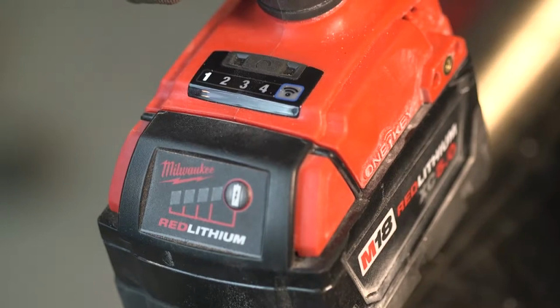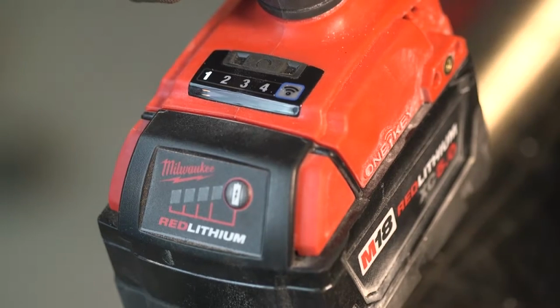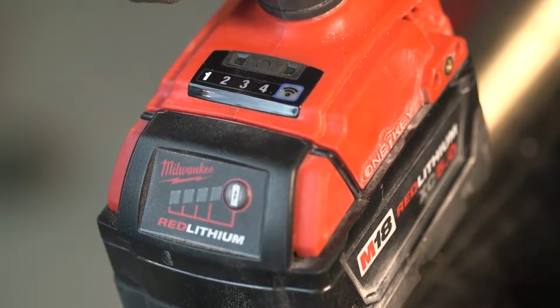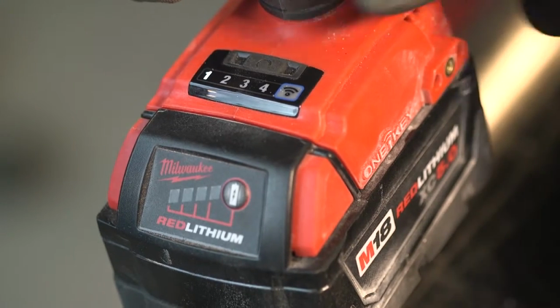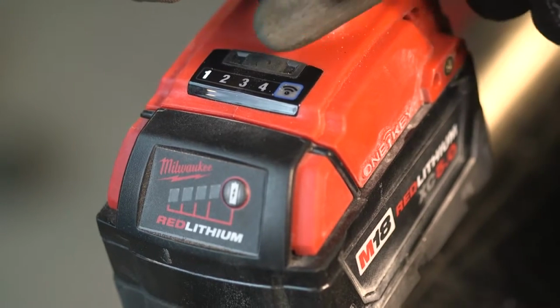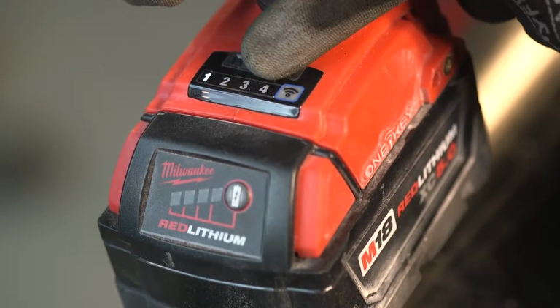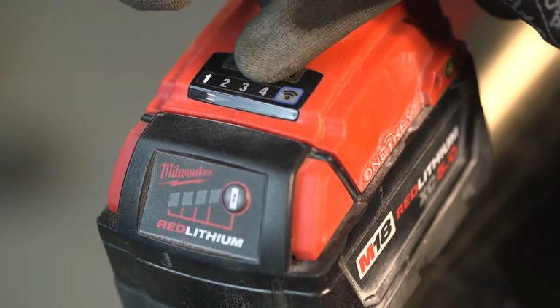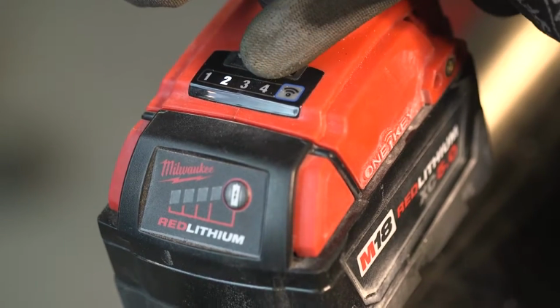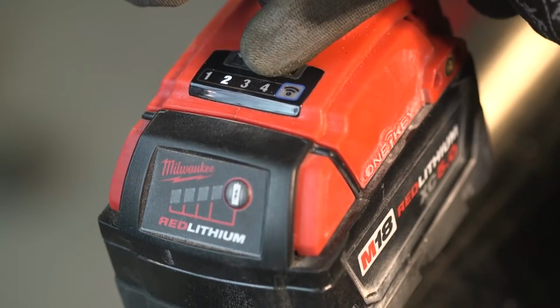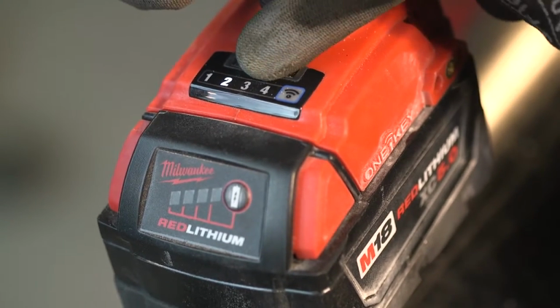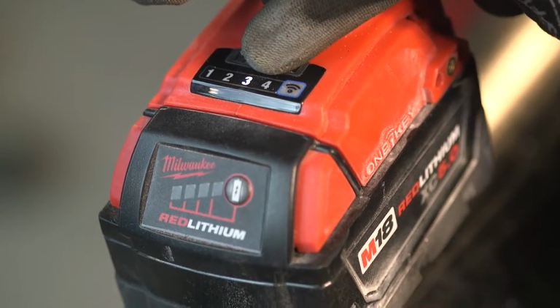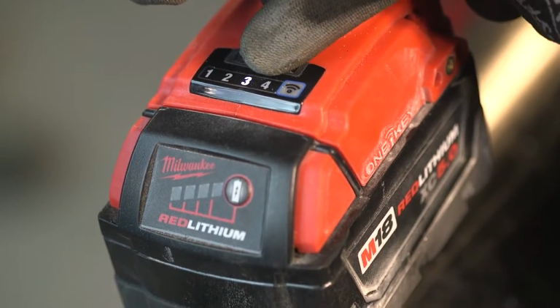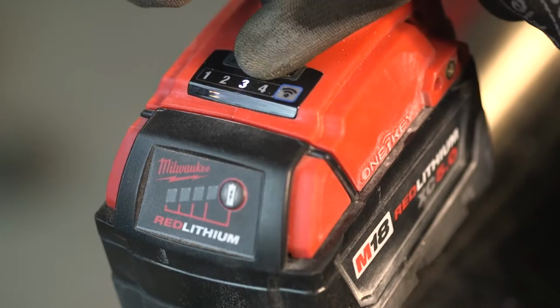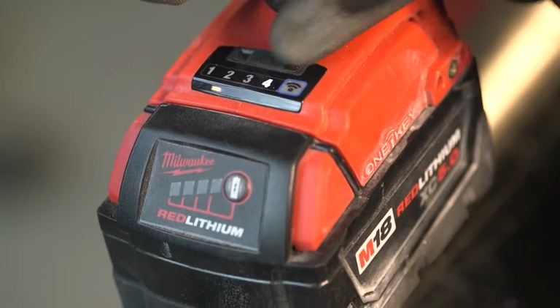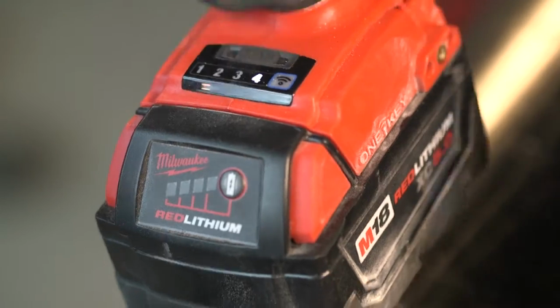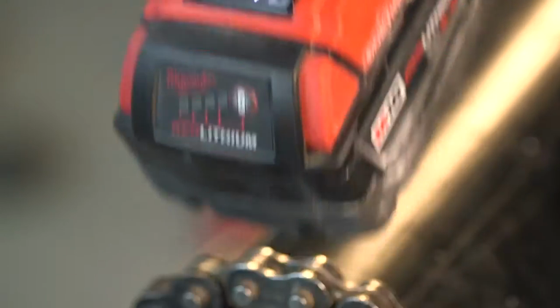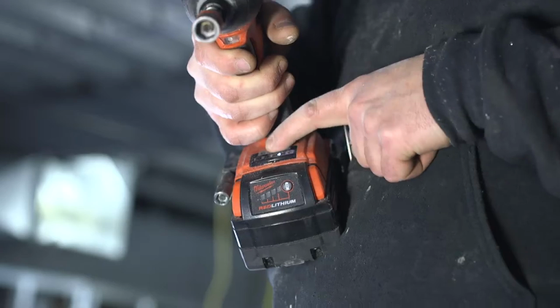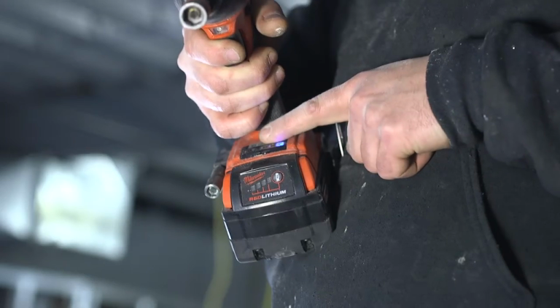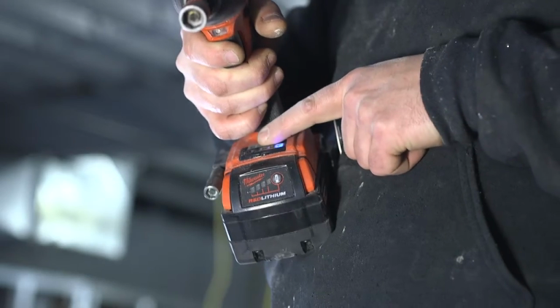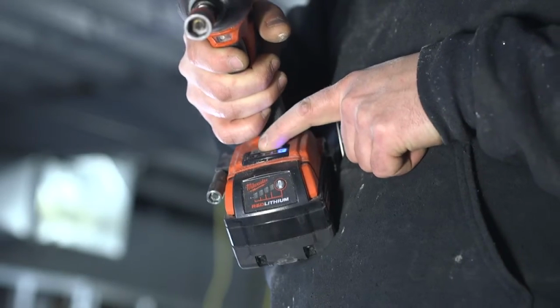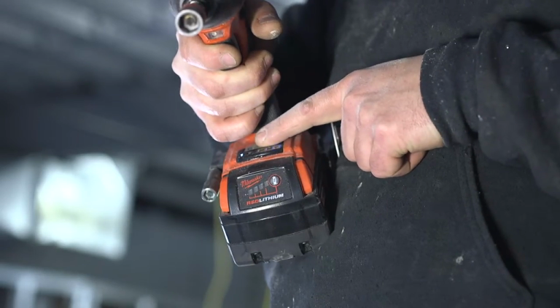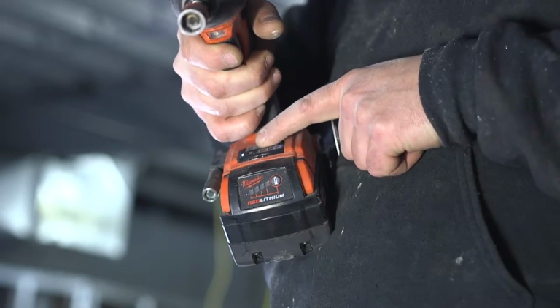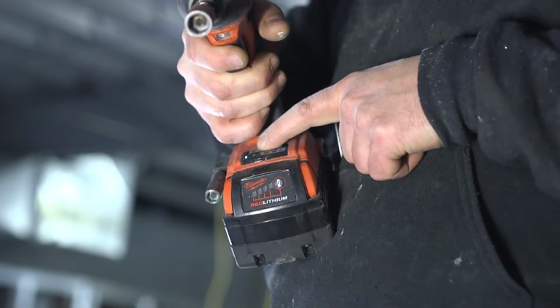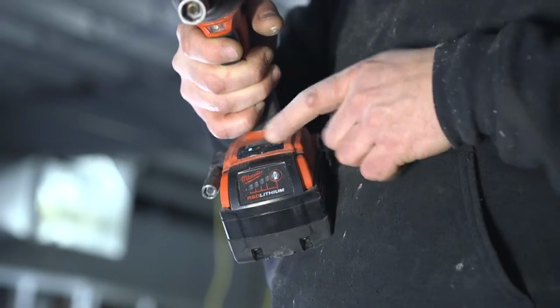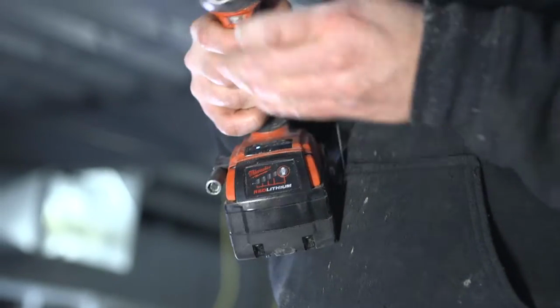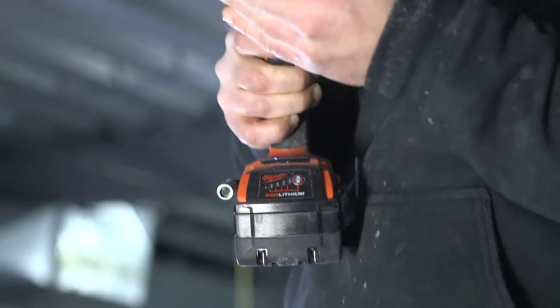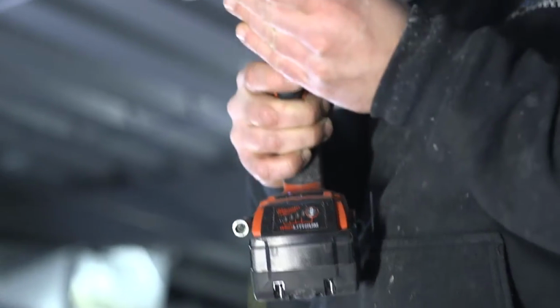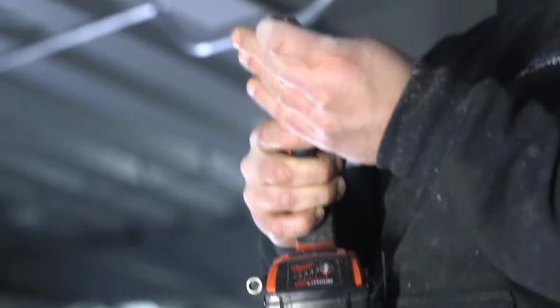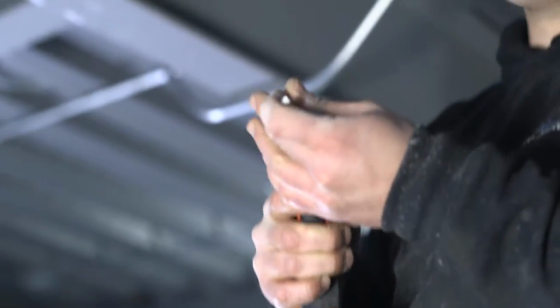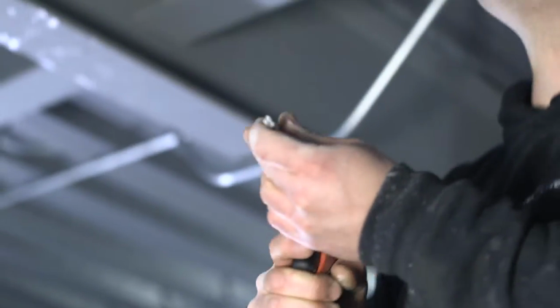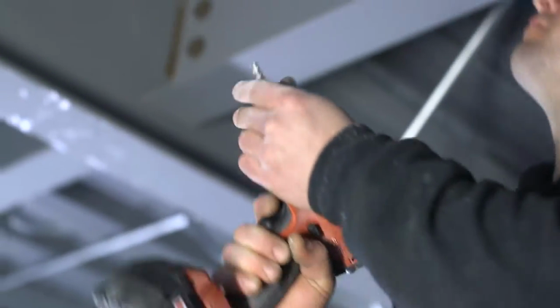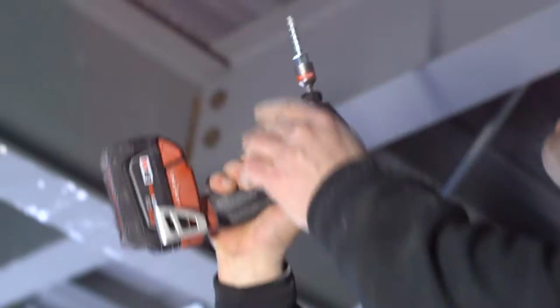Recalling these profiles on the job doesn't require a phone. Simply select the mode on the bottom of the tool that you assigned it to.